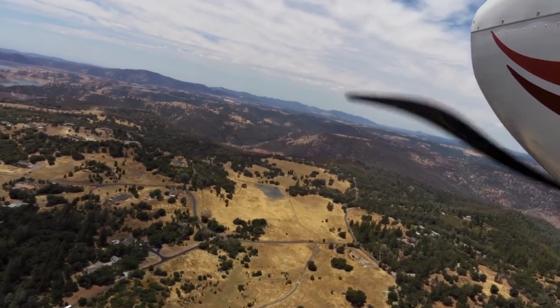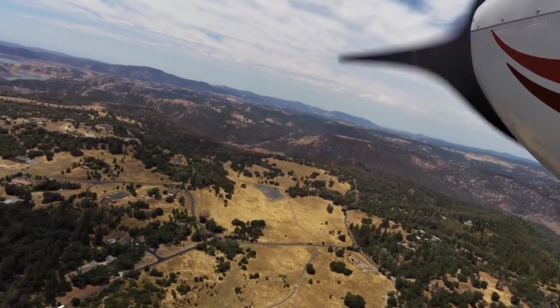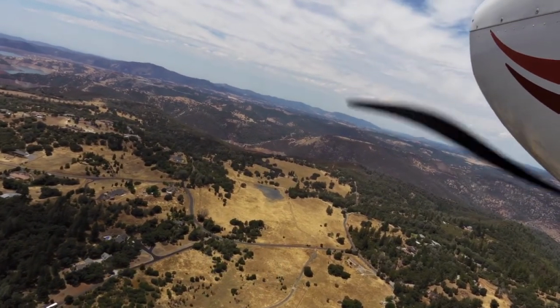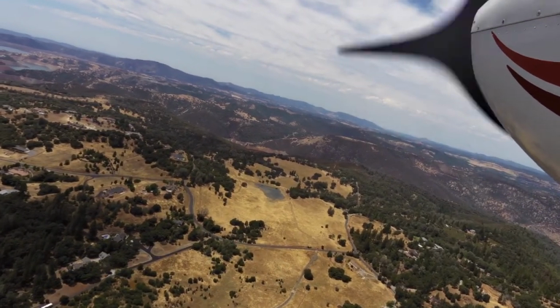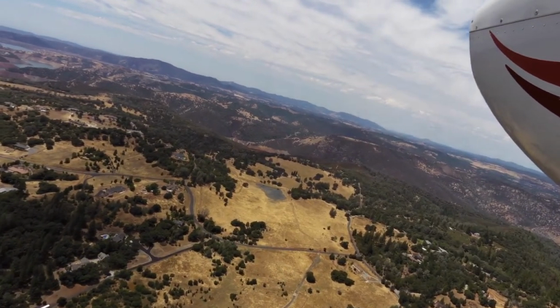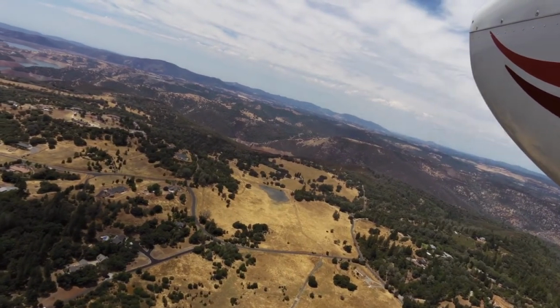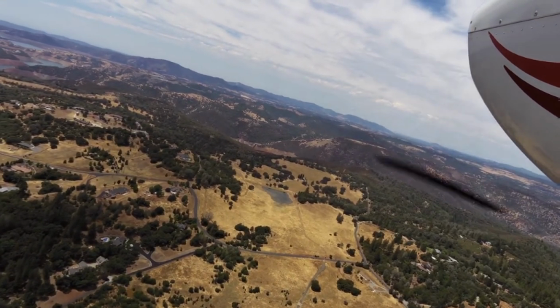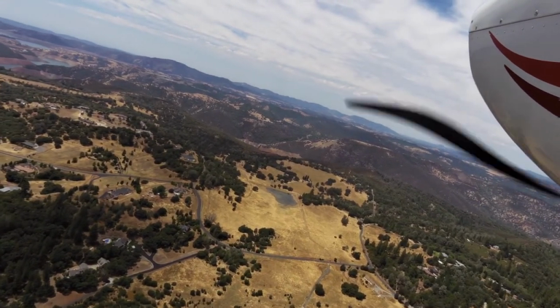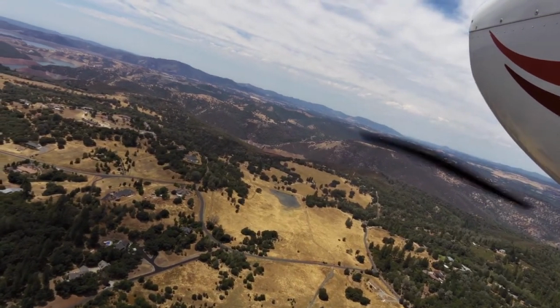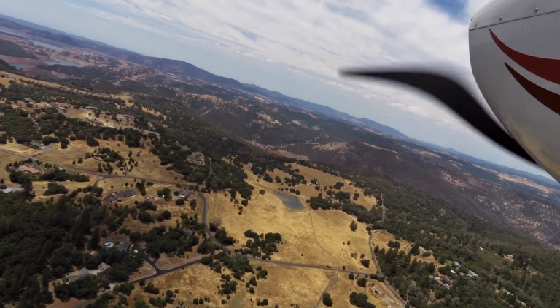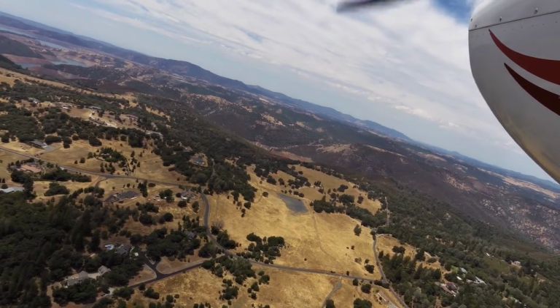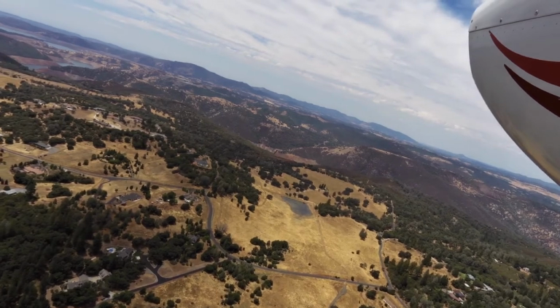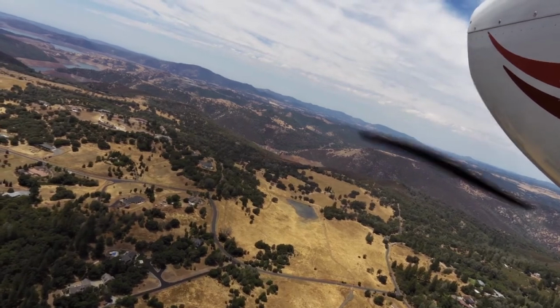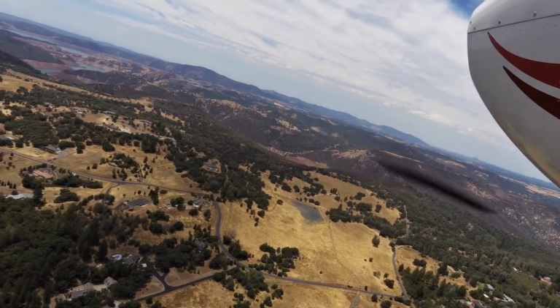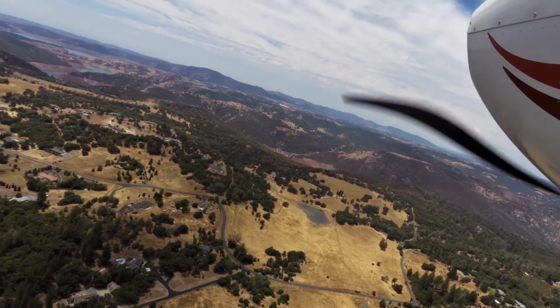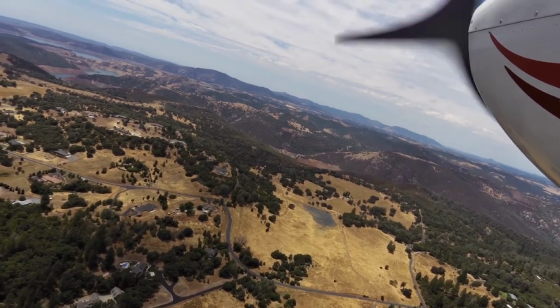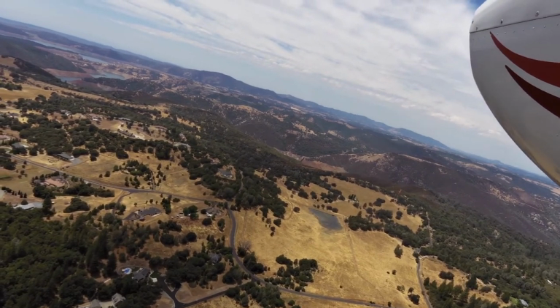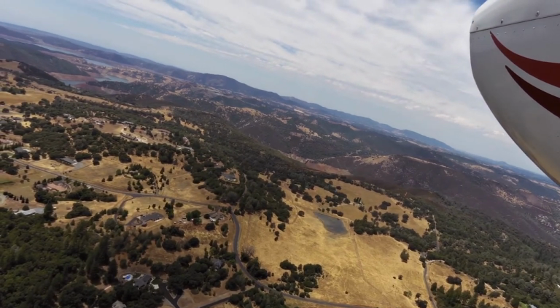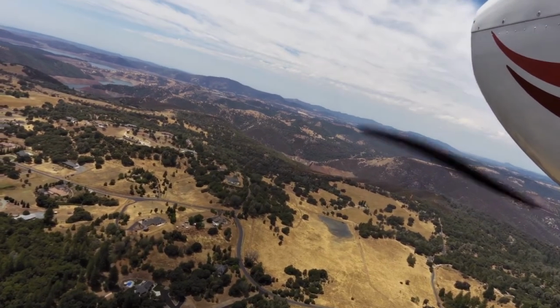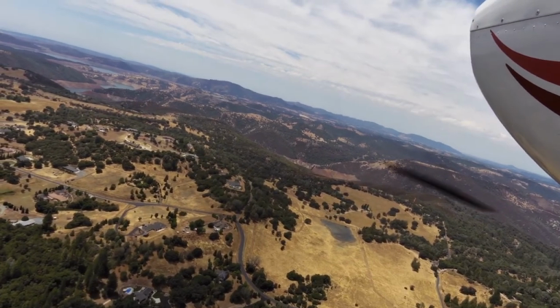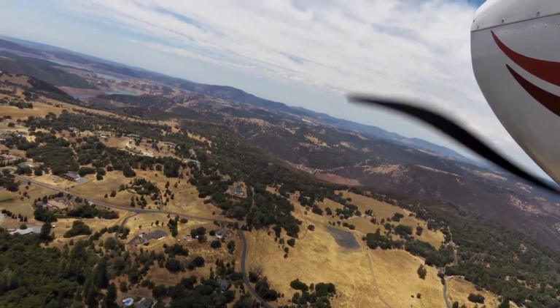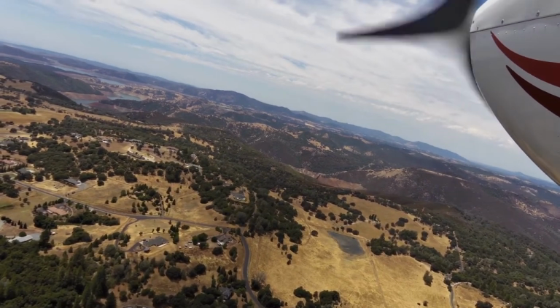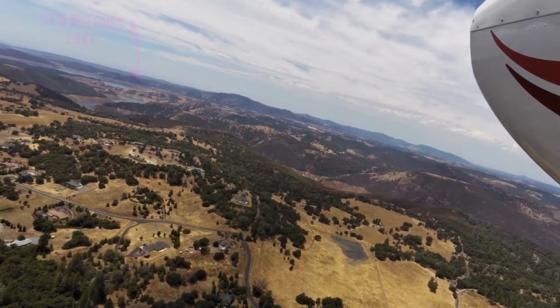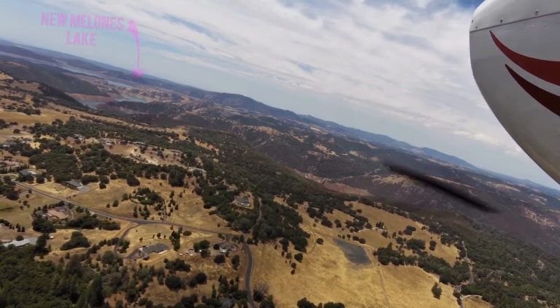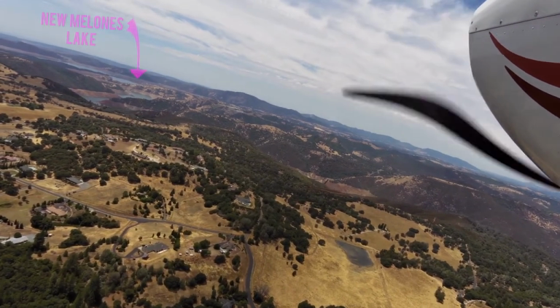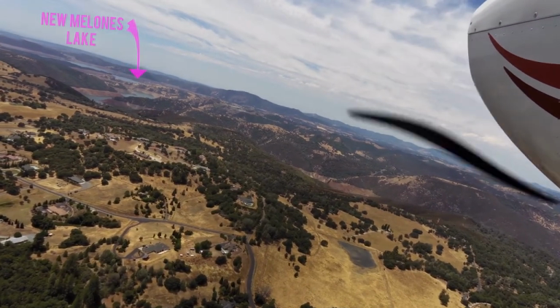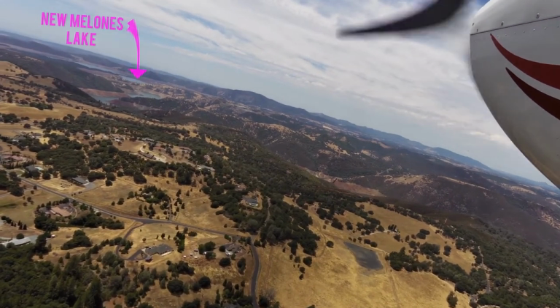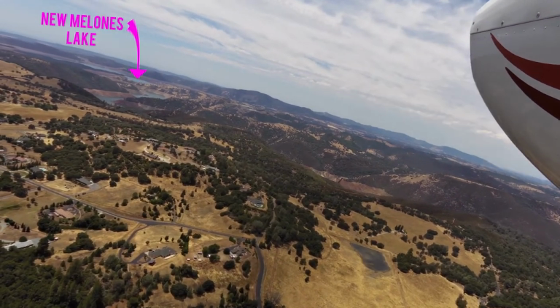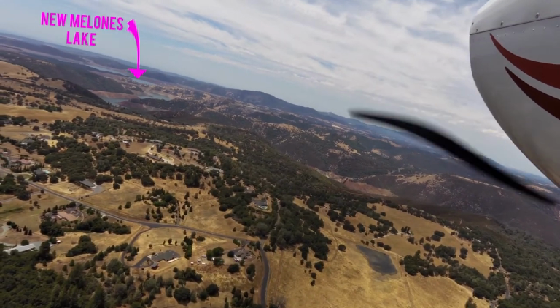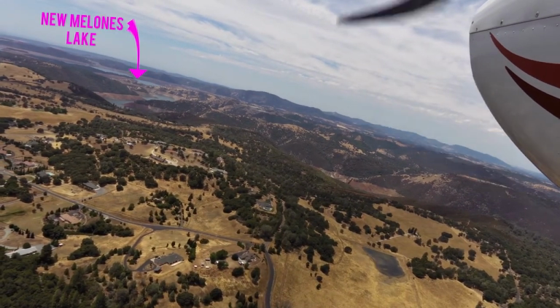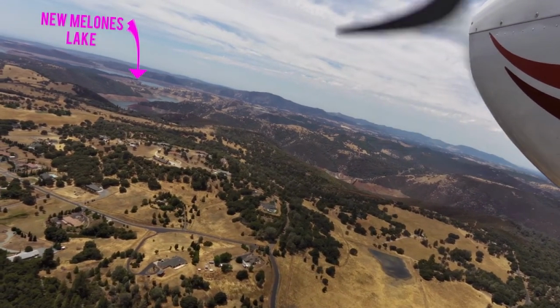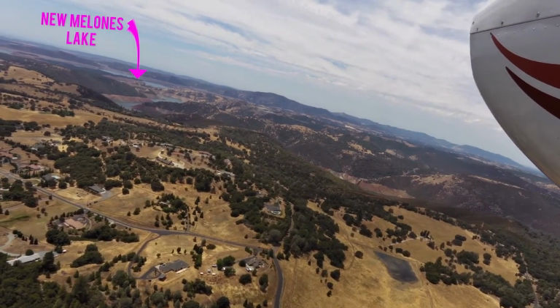Columbia traffic, at the 252 Sierra Papa, entering a left downwind runway 35.